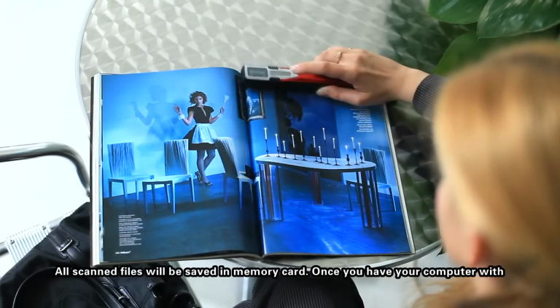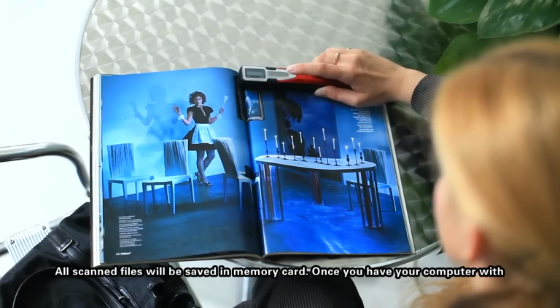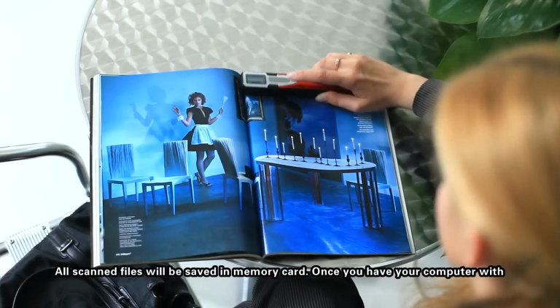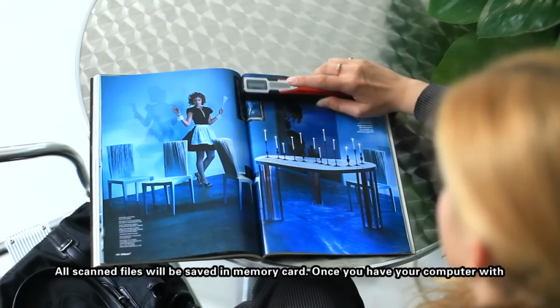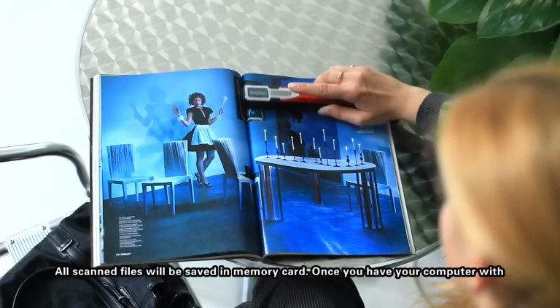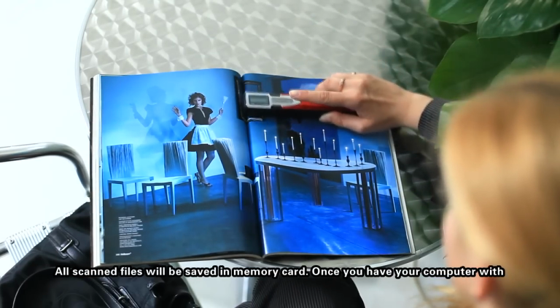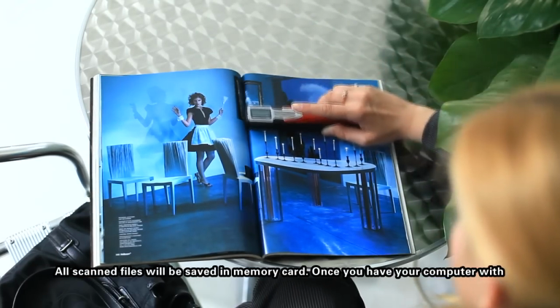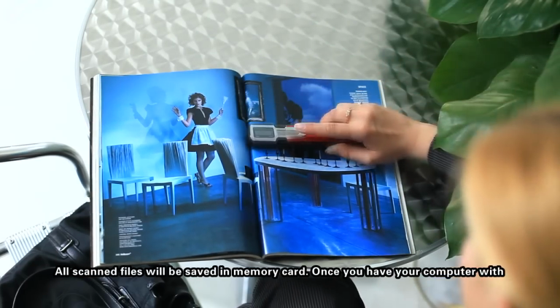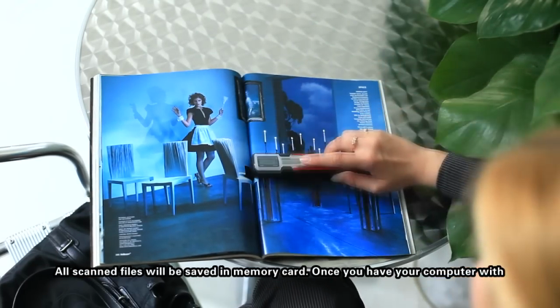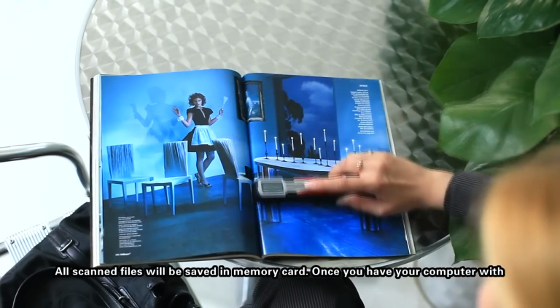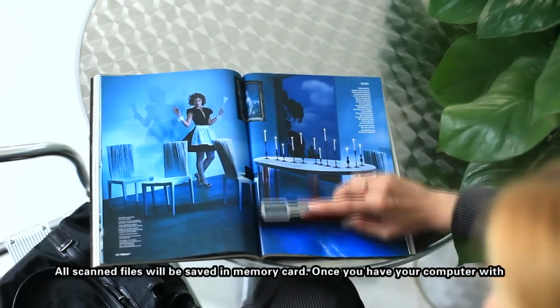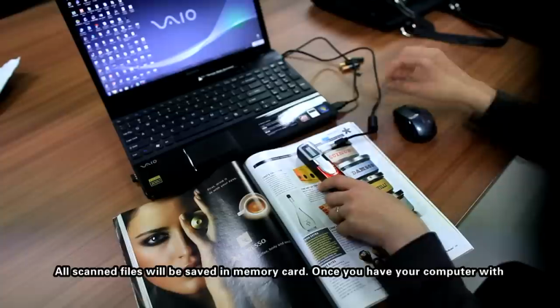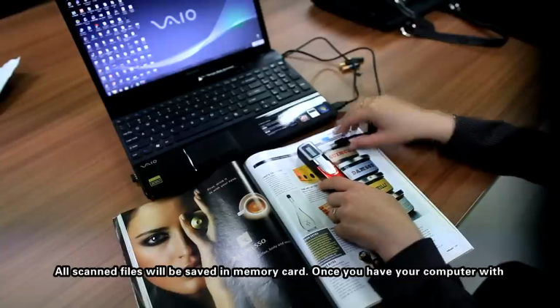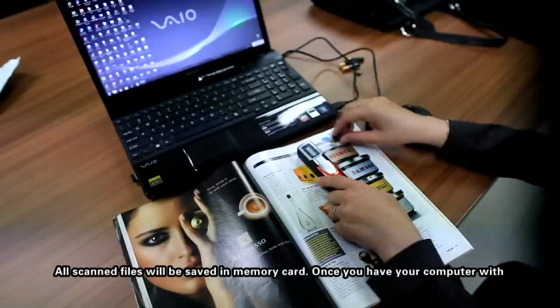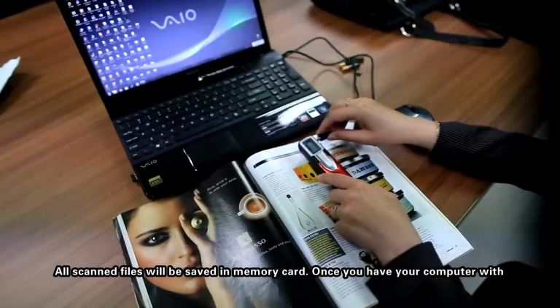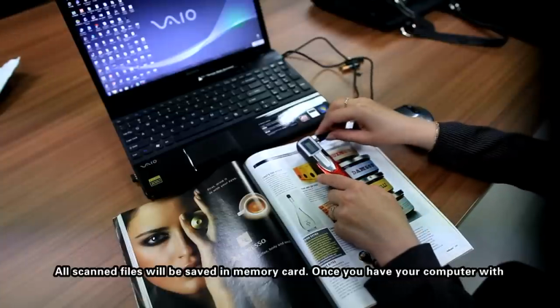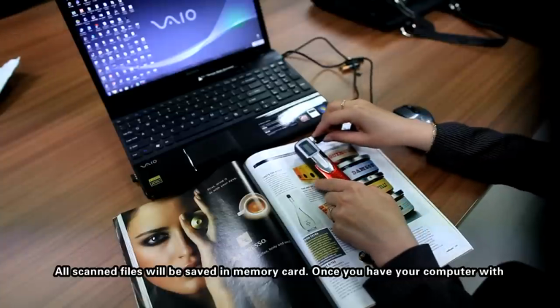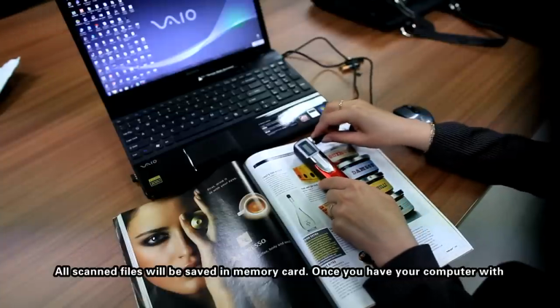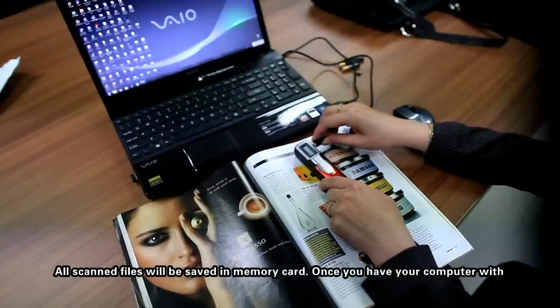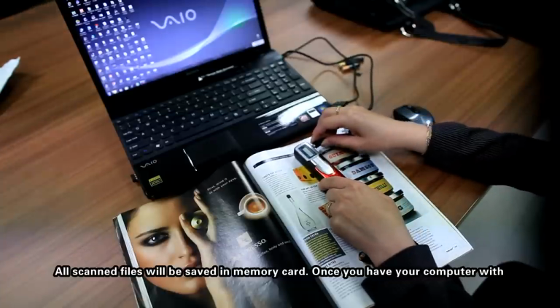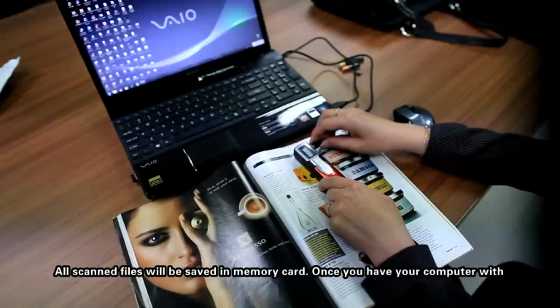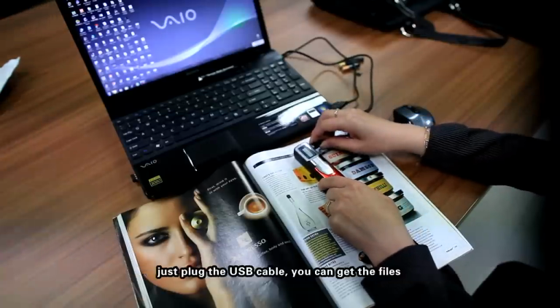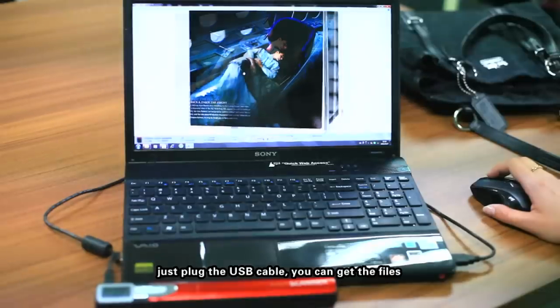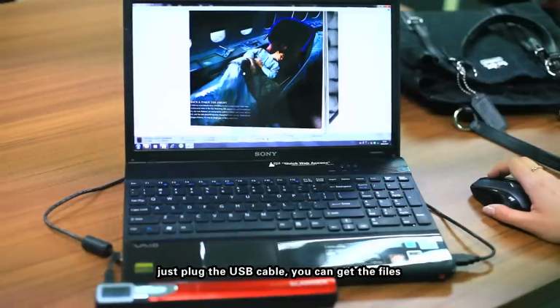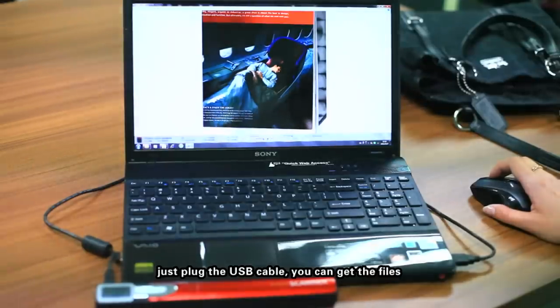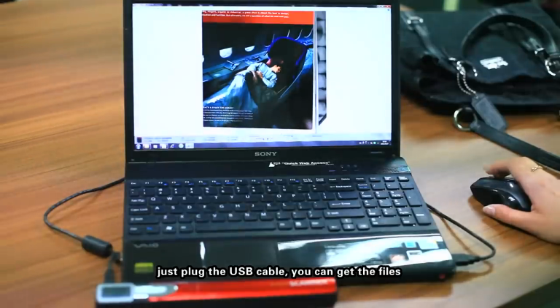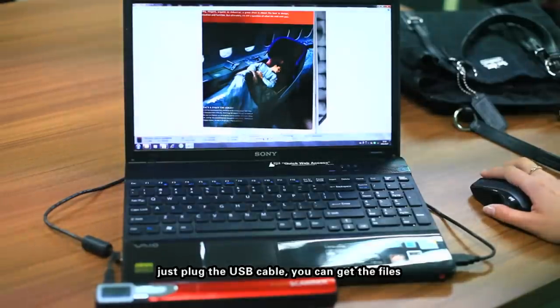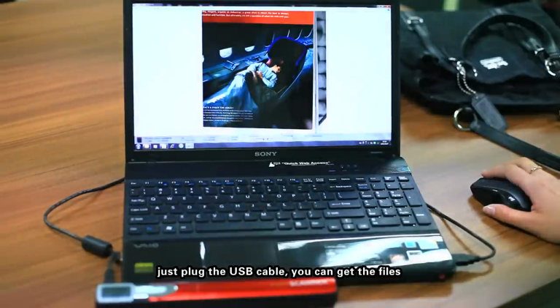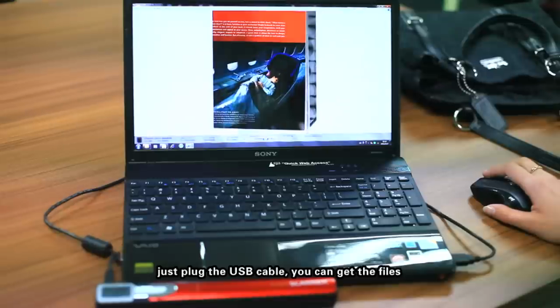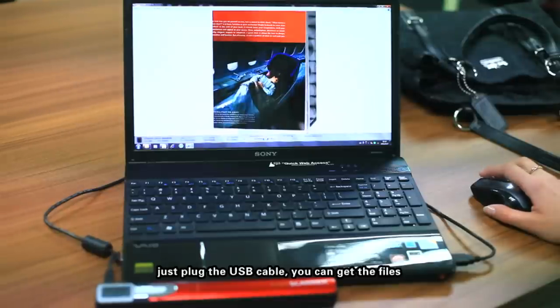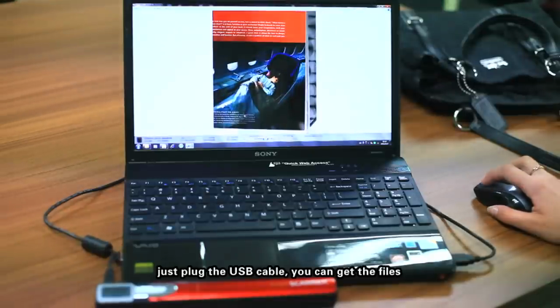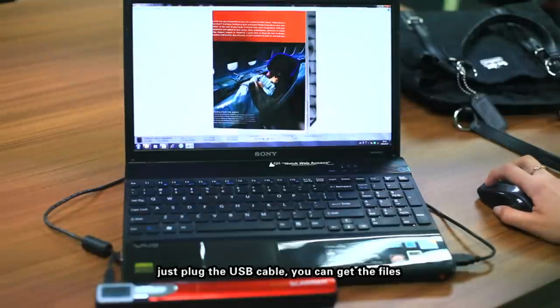All scanned files will be saved in the memory card. Once you have your computer with you, just plug the USB cable and you can get the files.